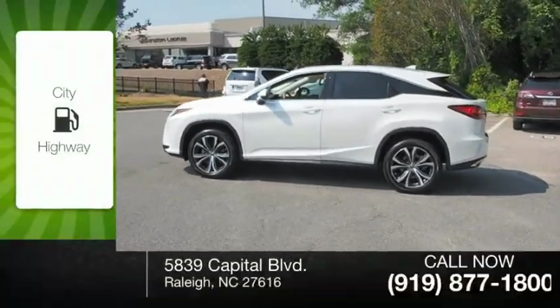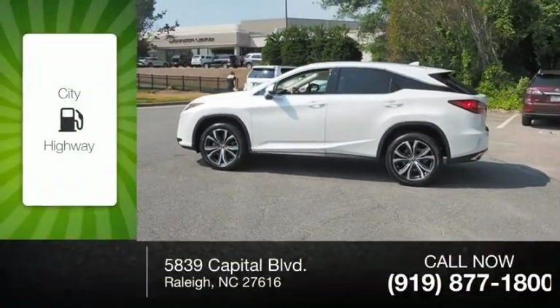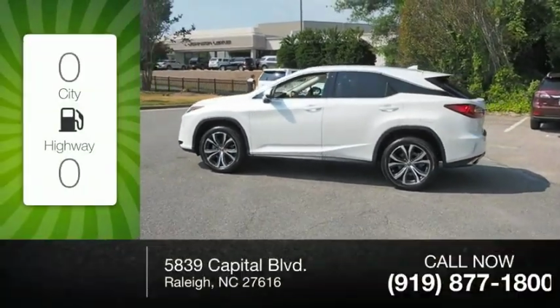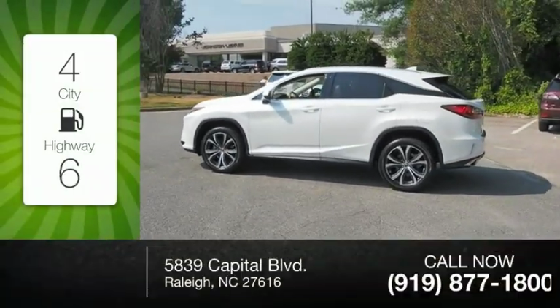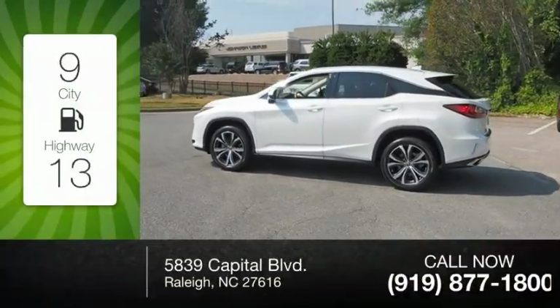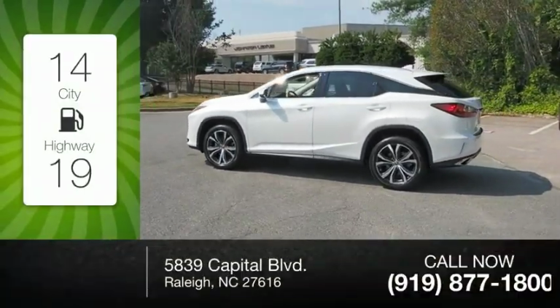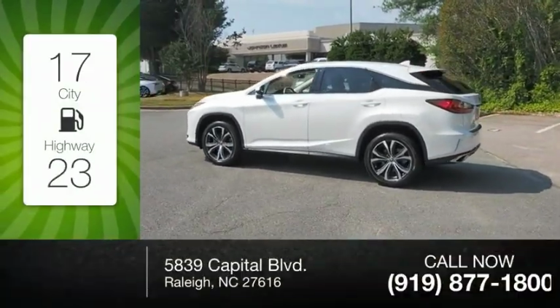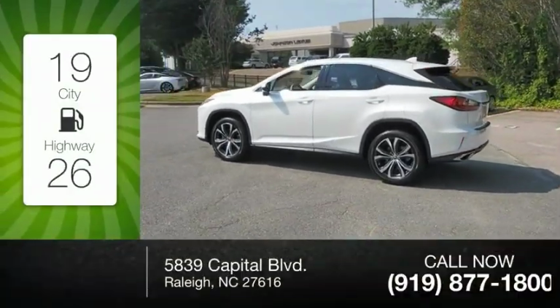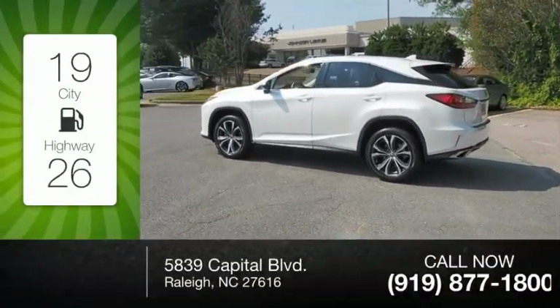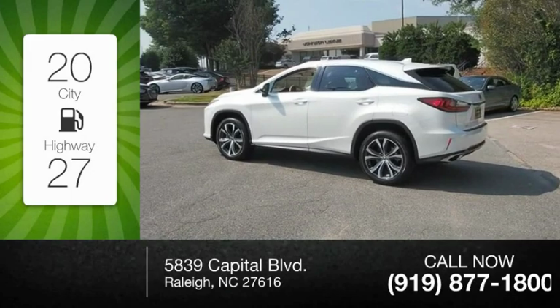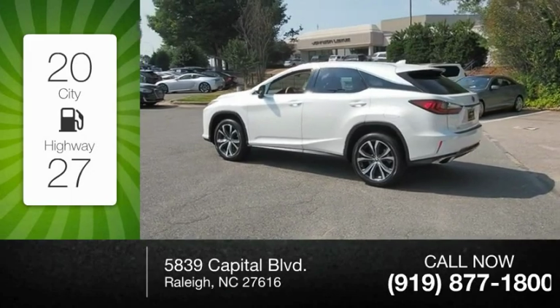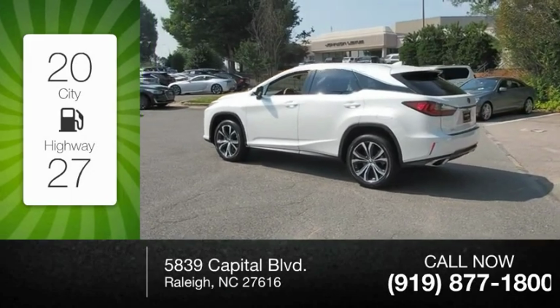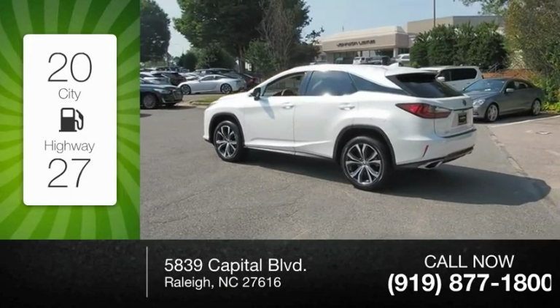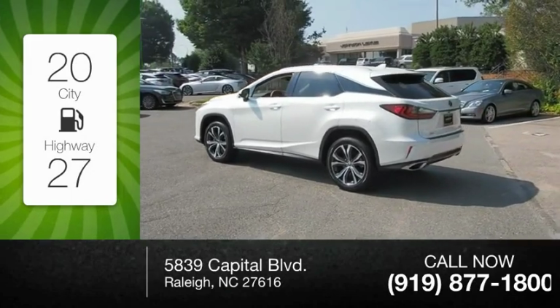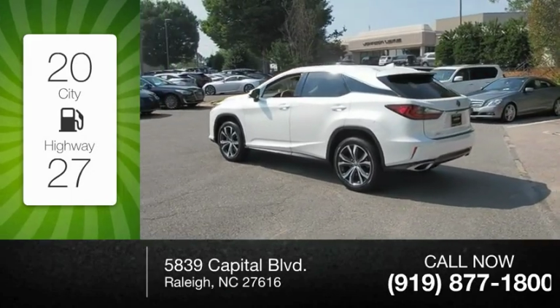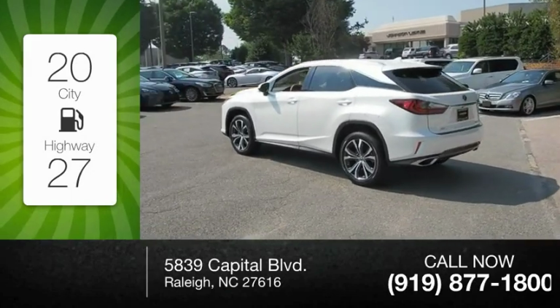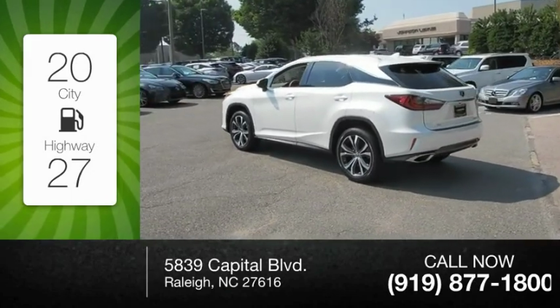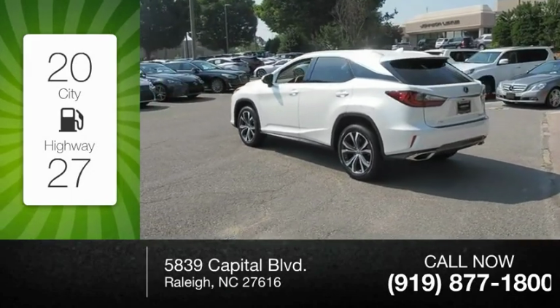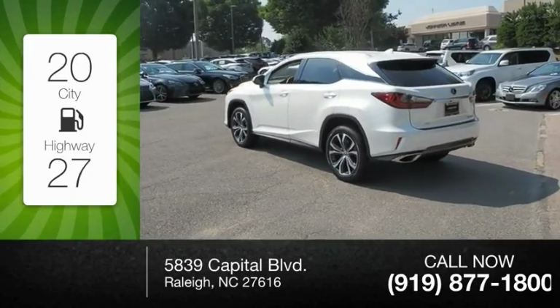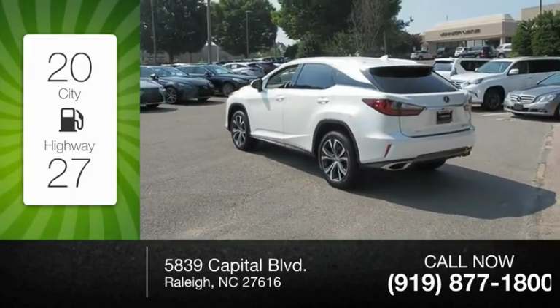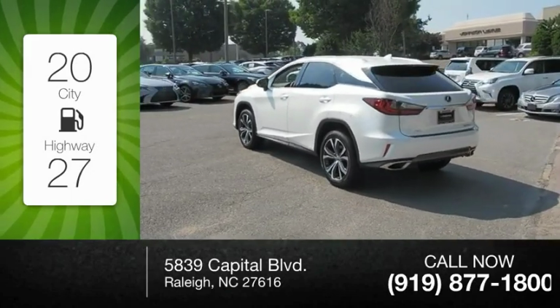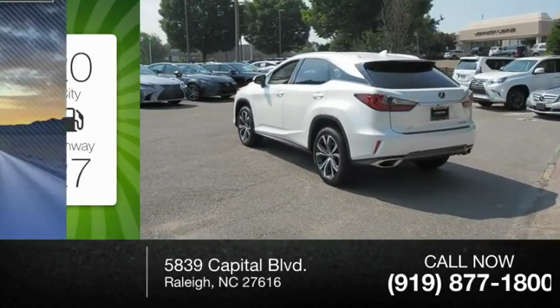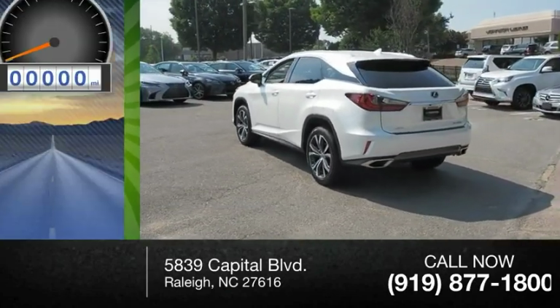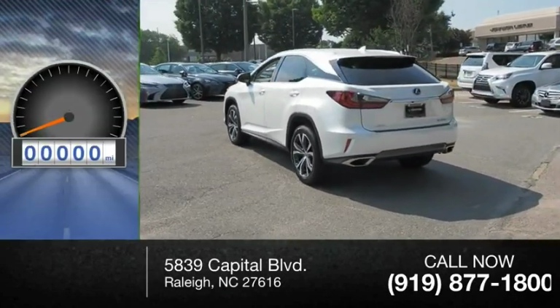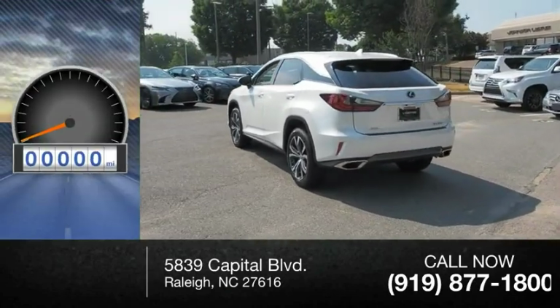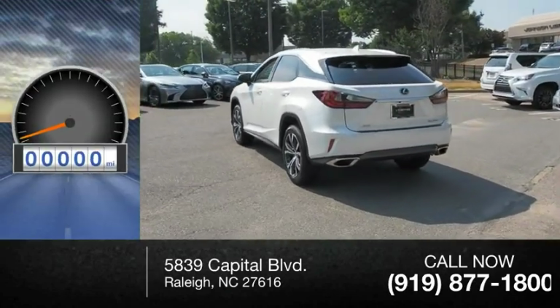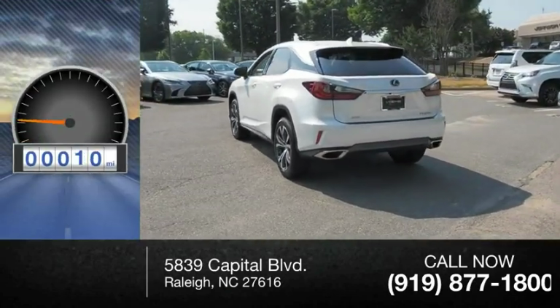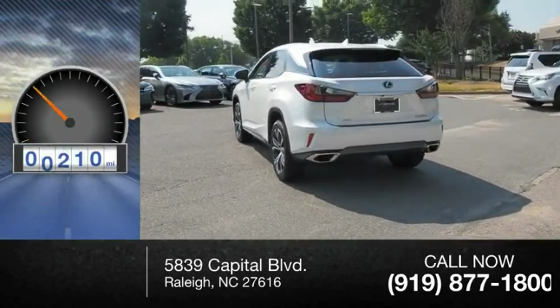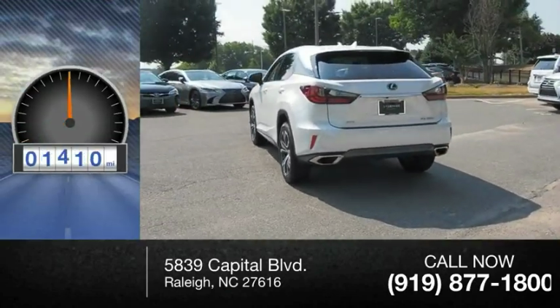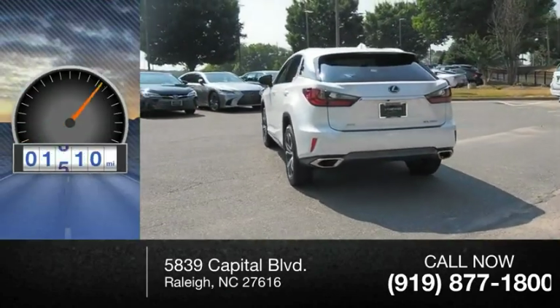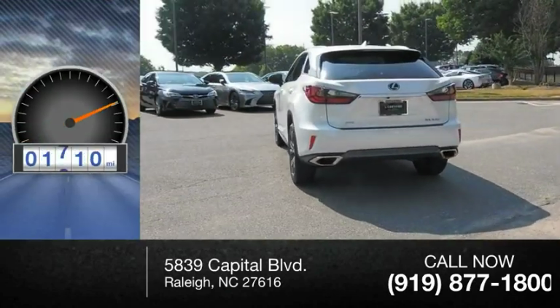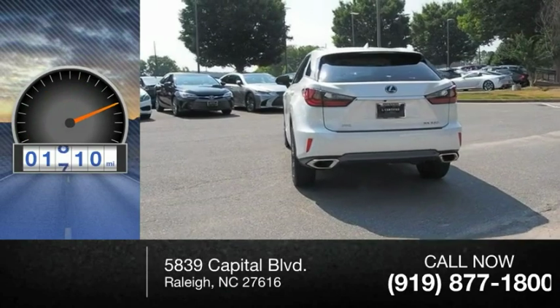Great fuel efficiency saves you money by requiring fewer trips to the gas station. This vehicle has less than 2,000 miles.